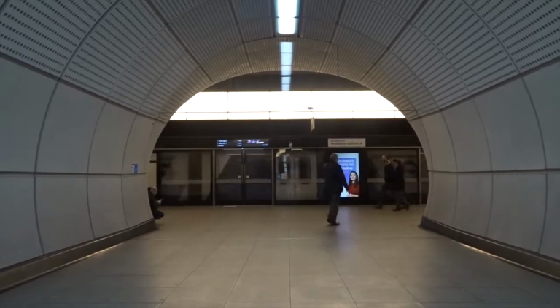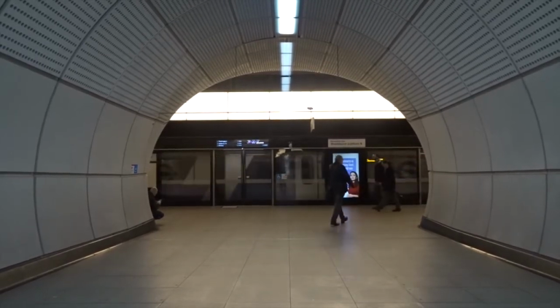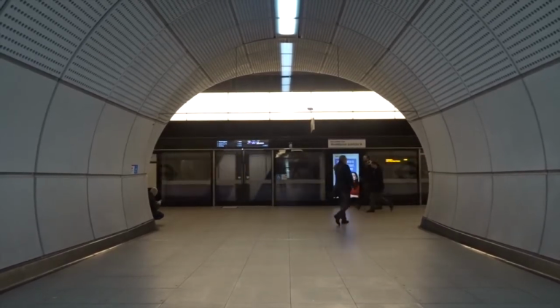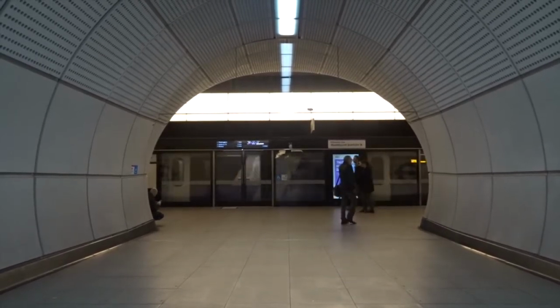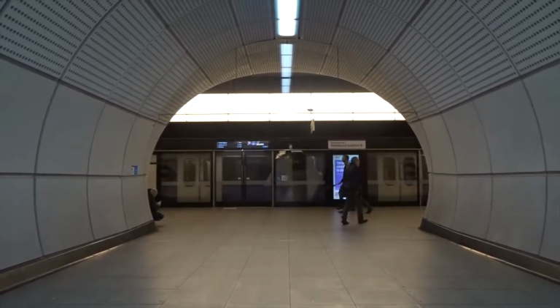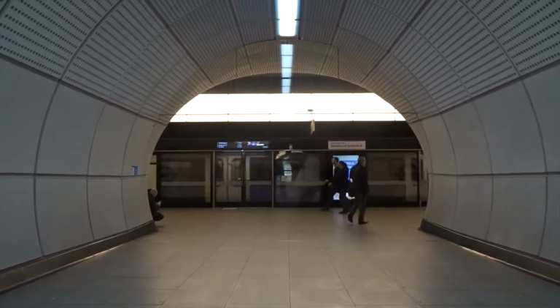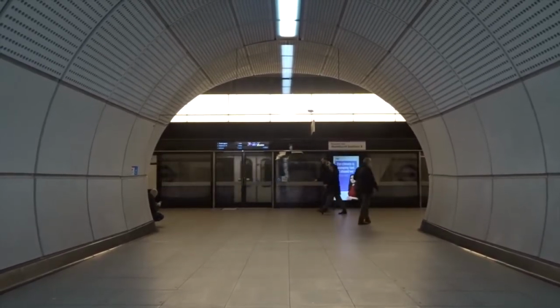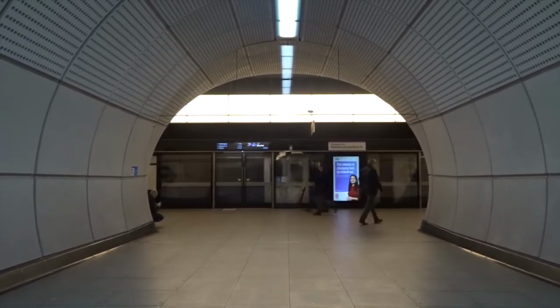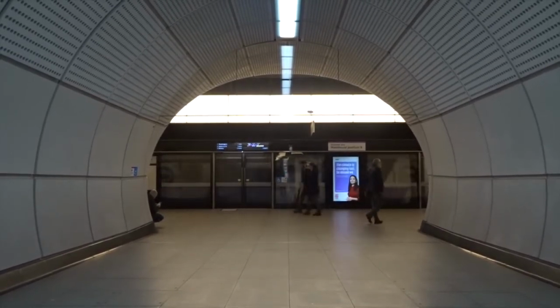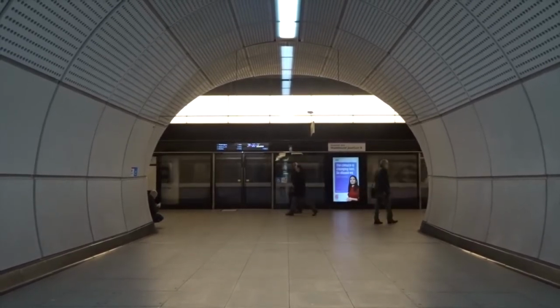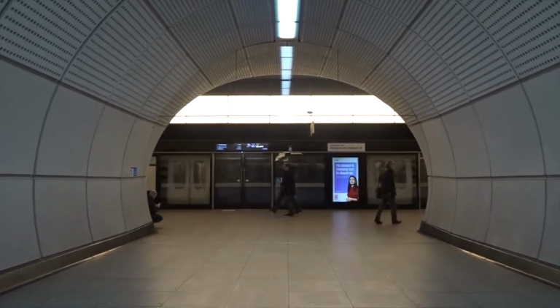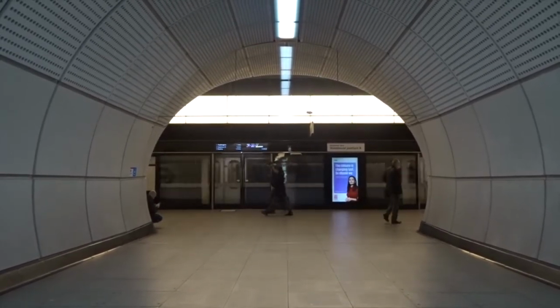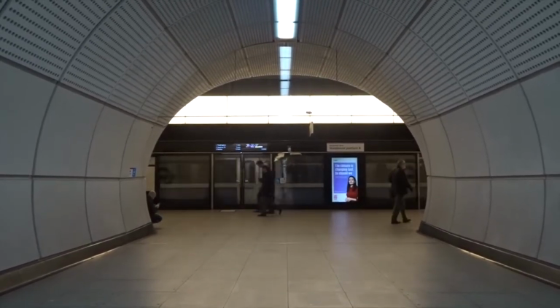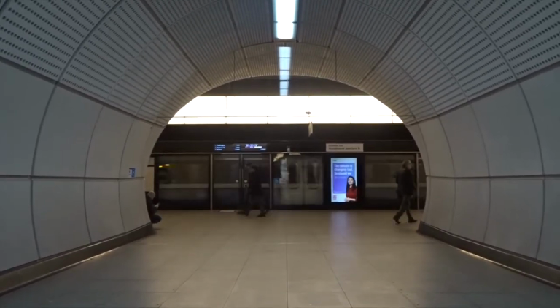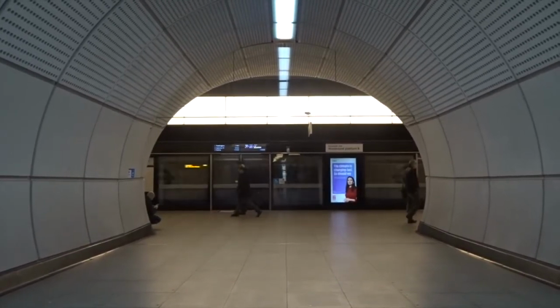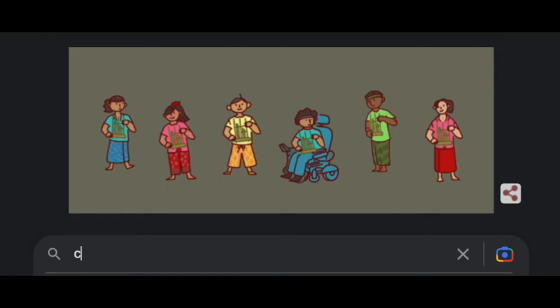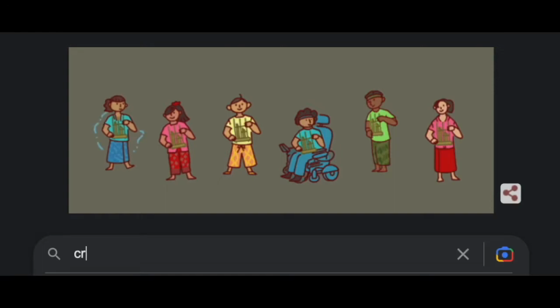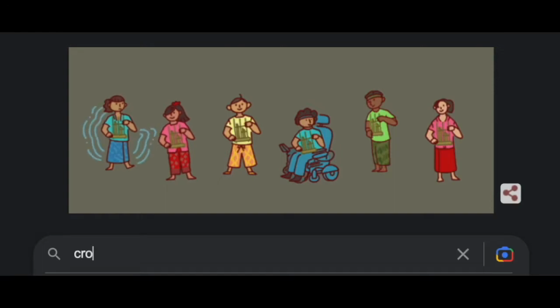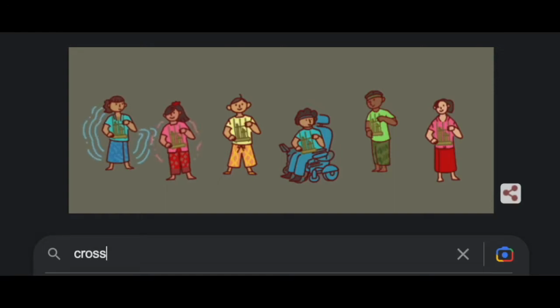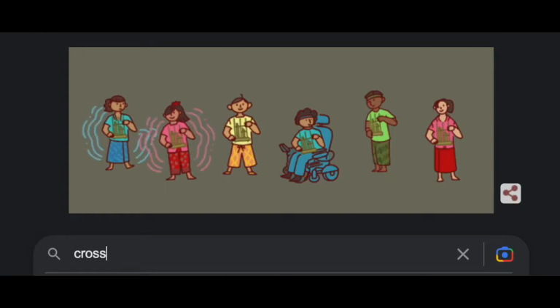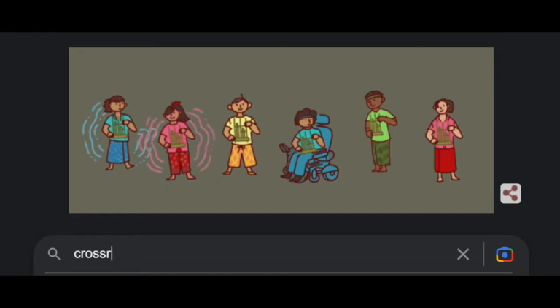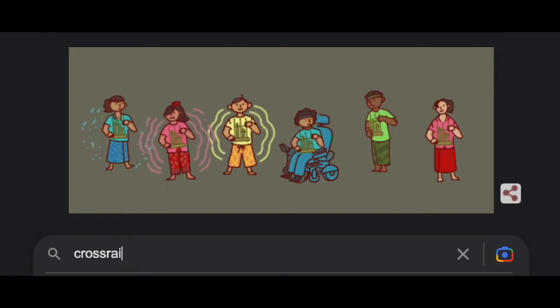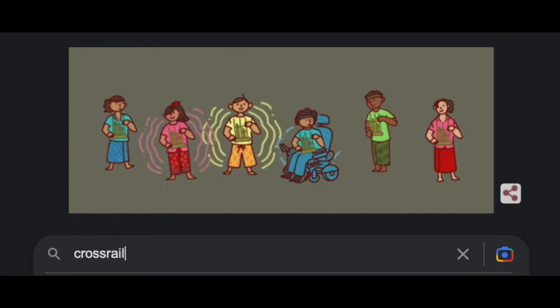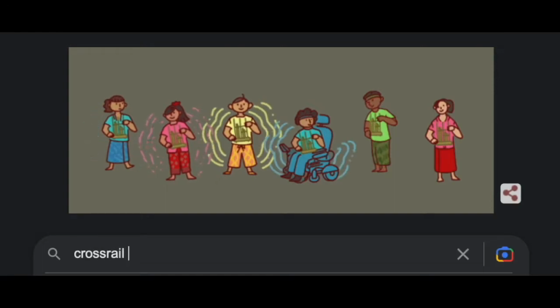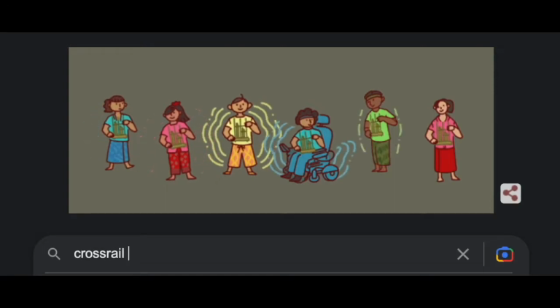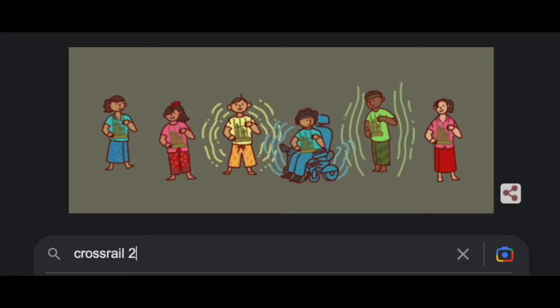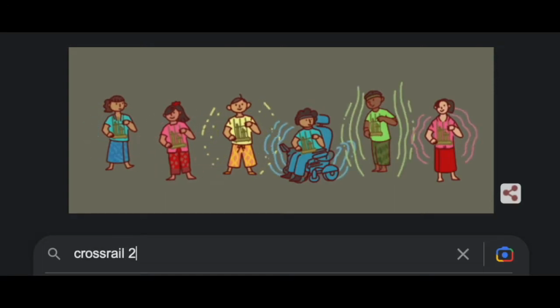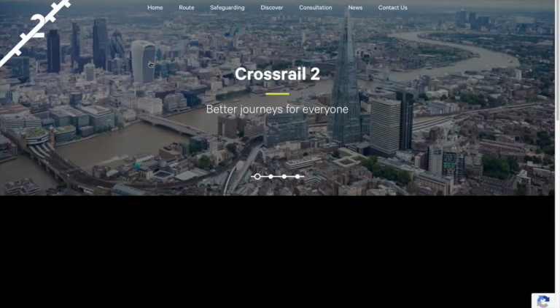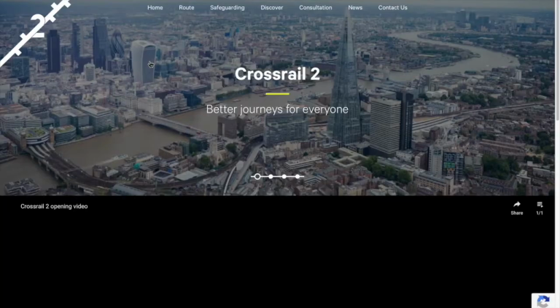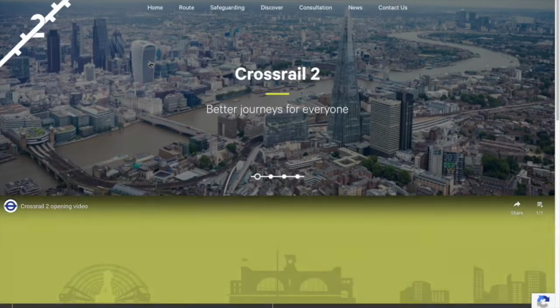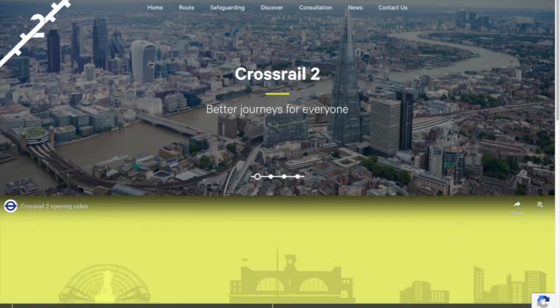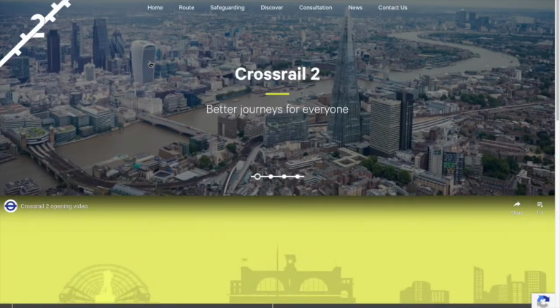Now TfL is consulting with professionals on a plan for a brand new line, for now referred to as Crossrail 2, which would run from north to south.